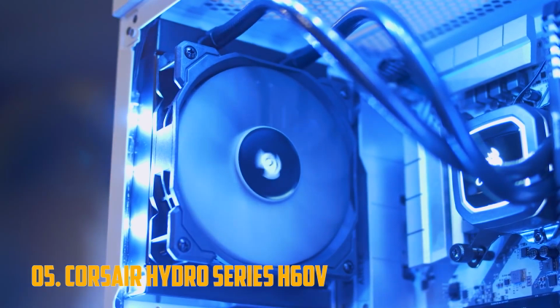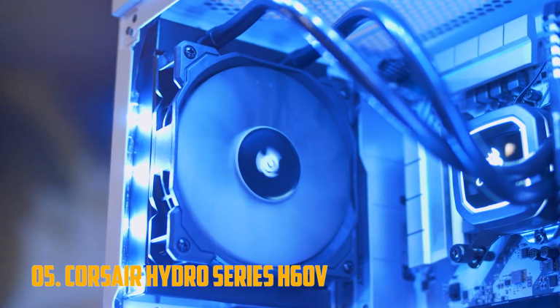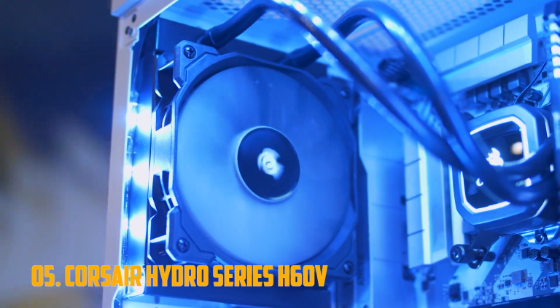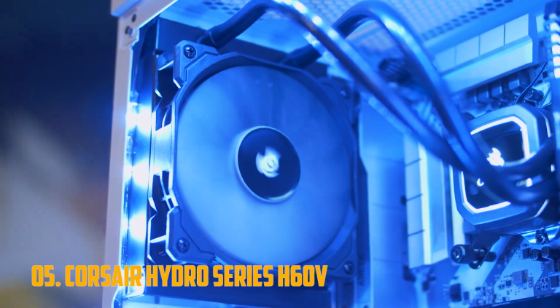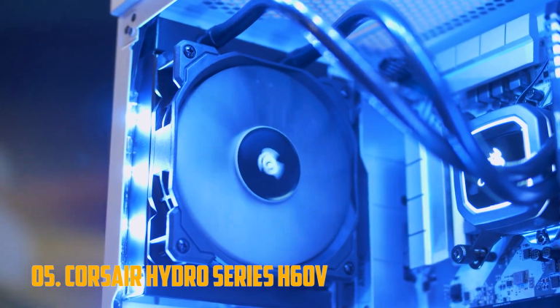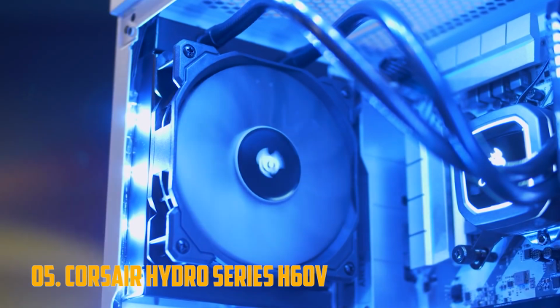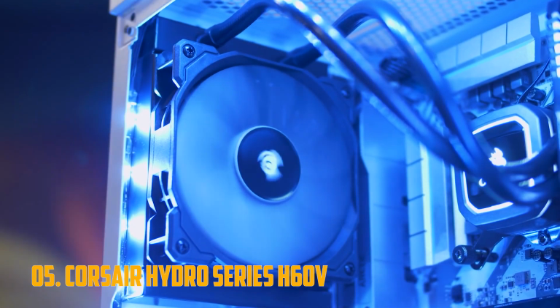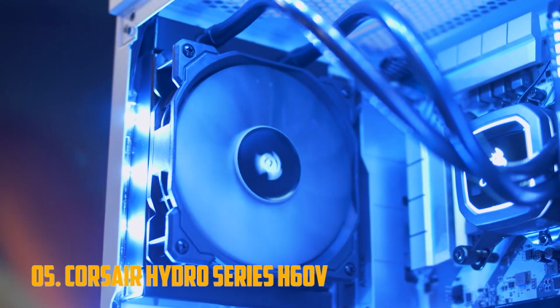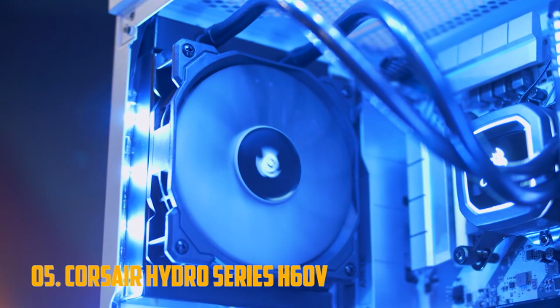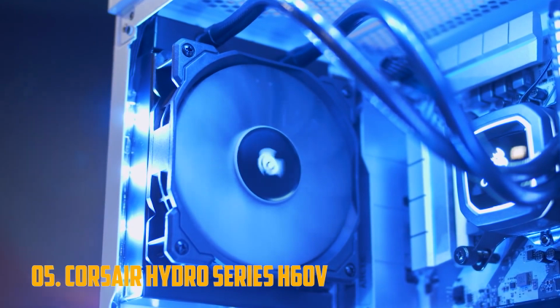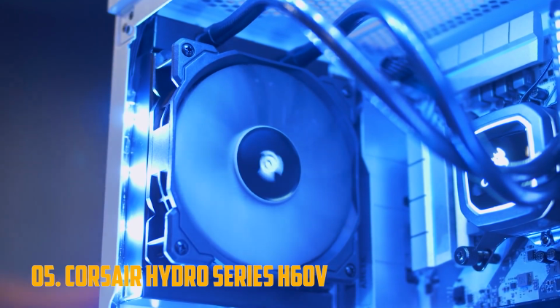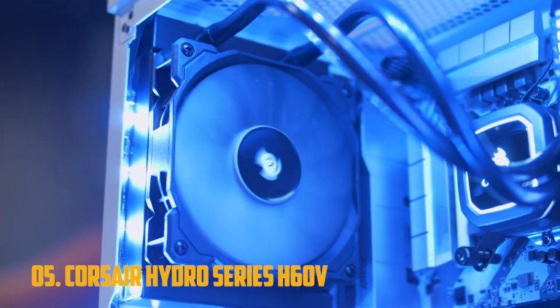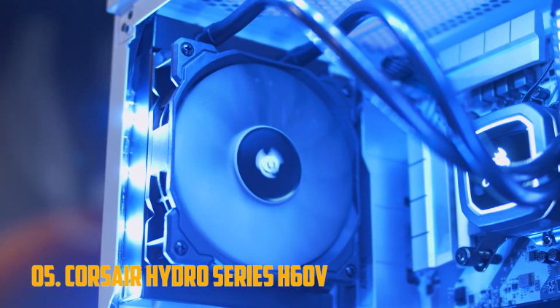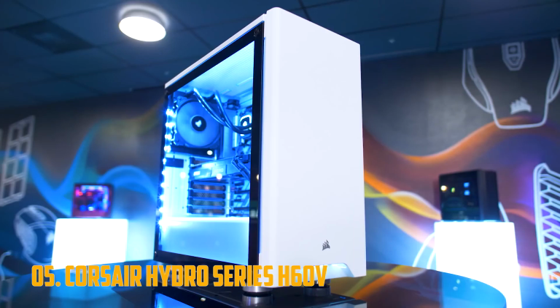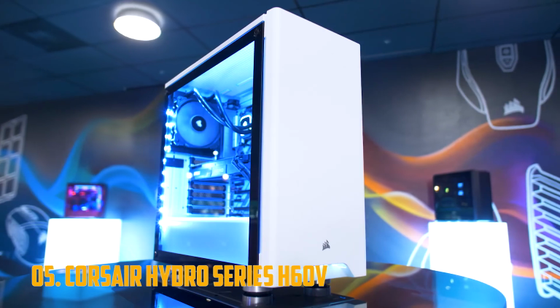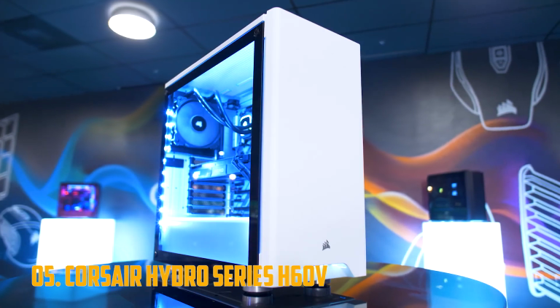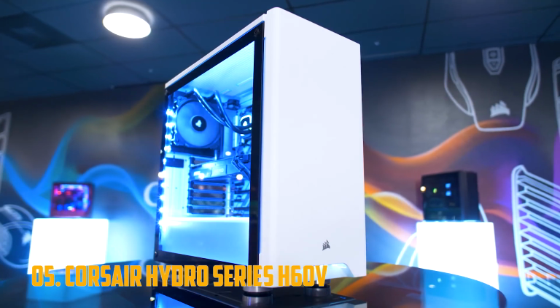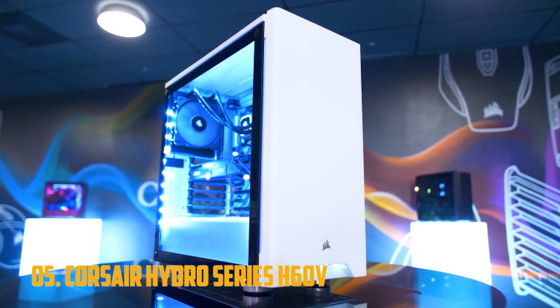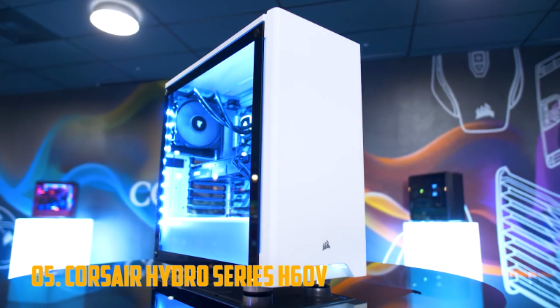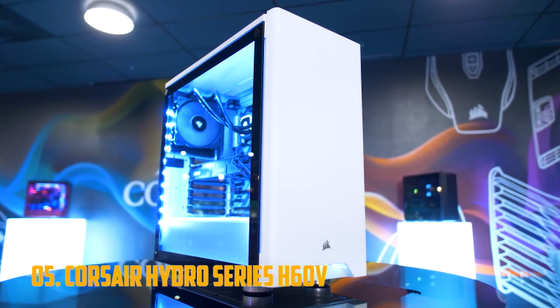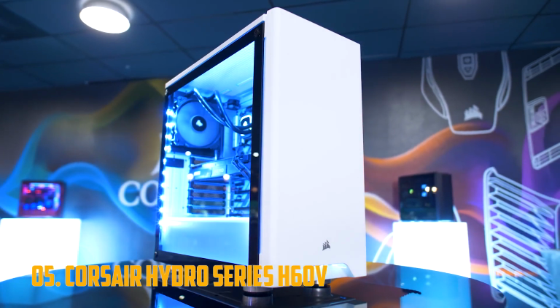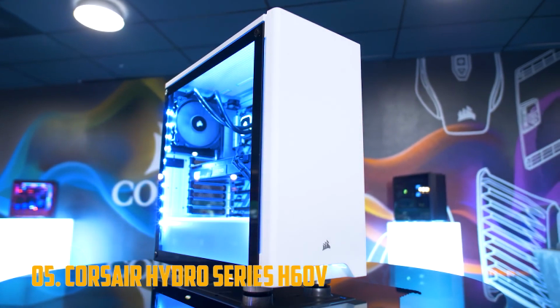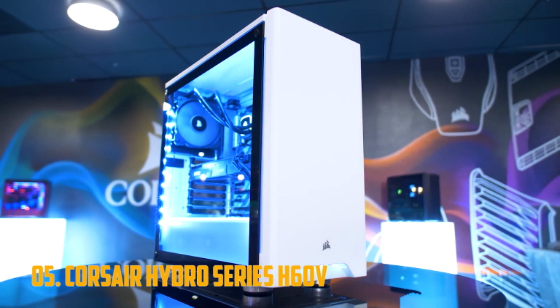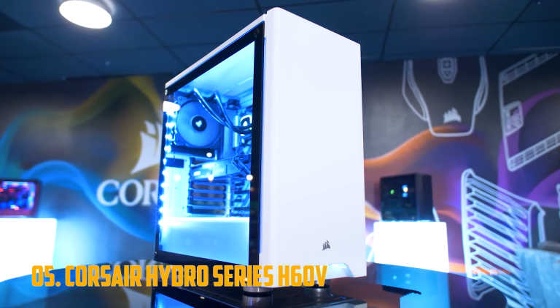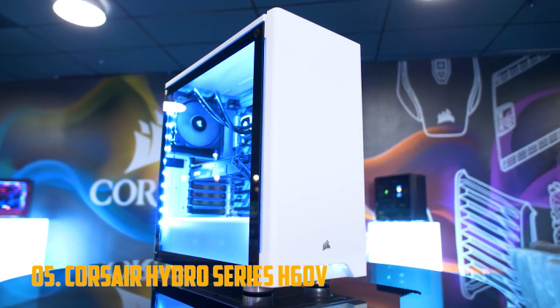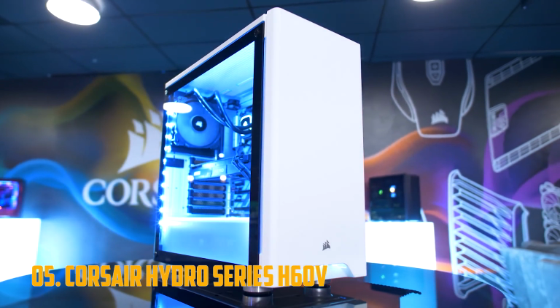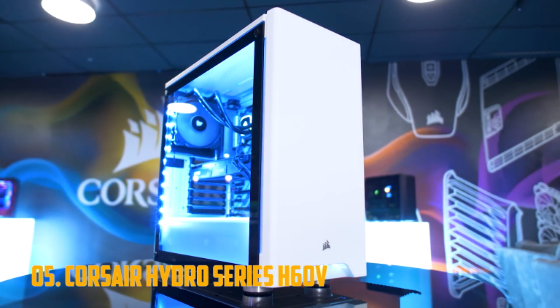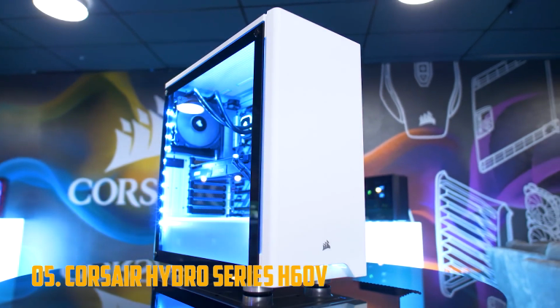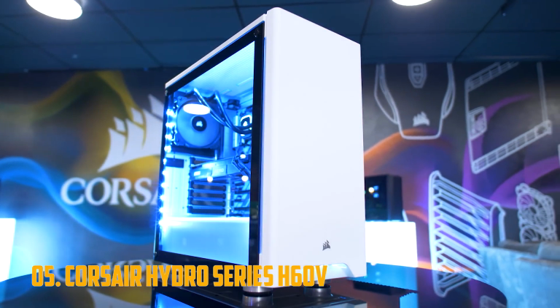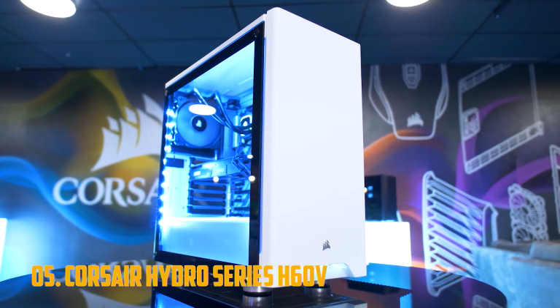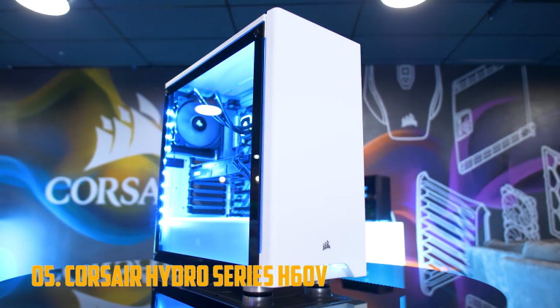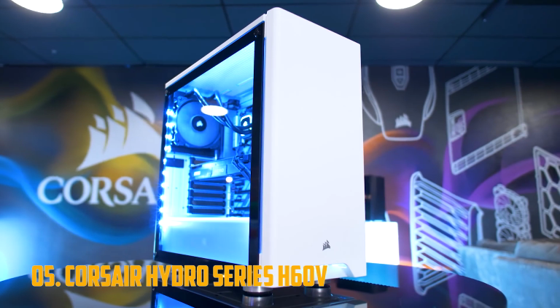Nonetheless, this Corsair cooler is a tried and true solution, so you have nothing to fear if you decide to go with it.